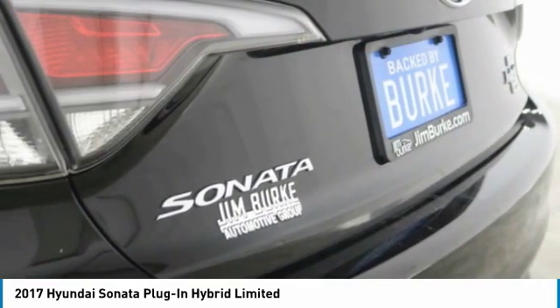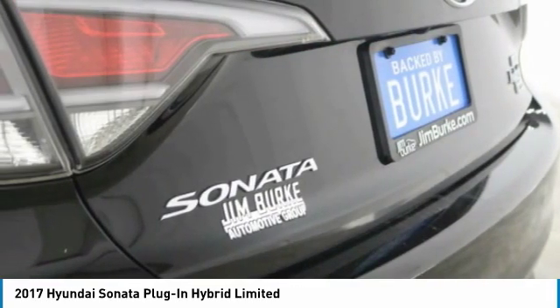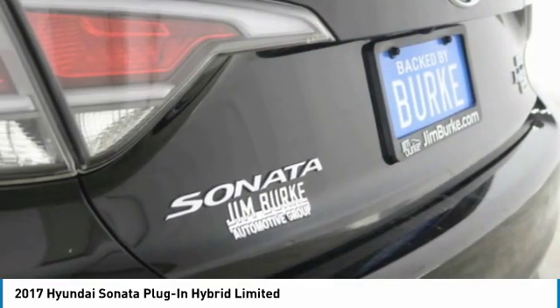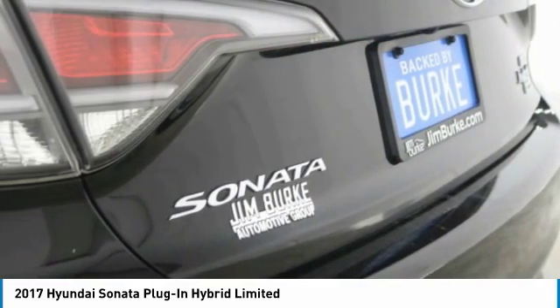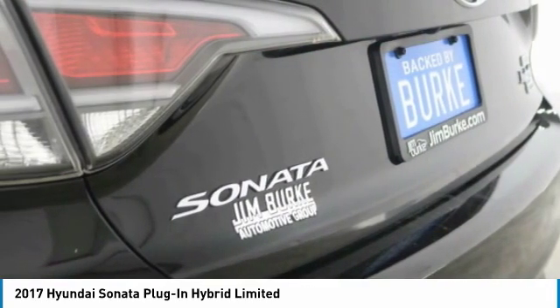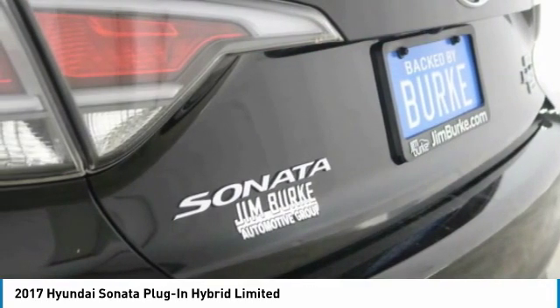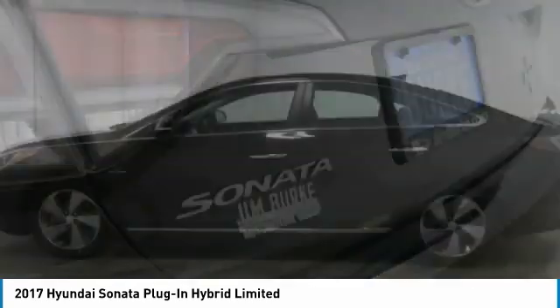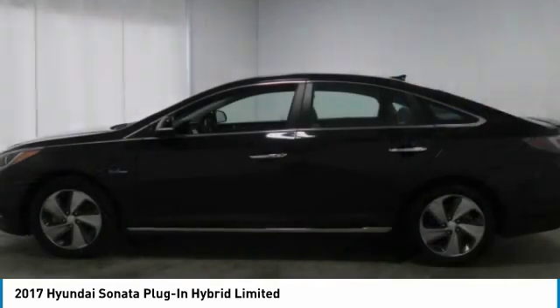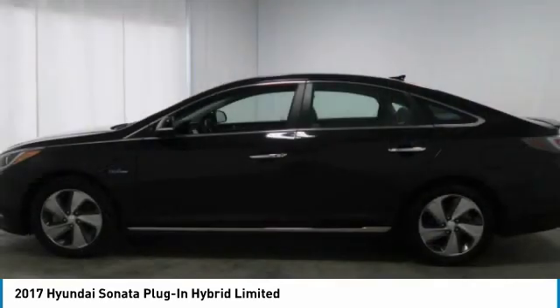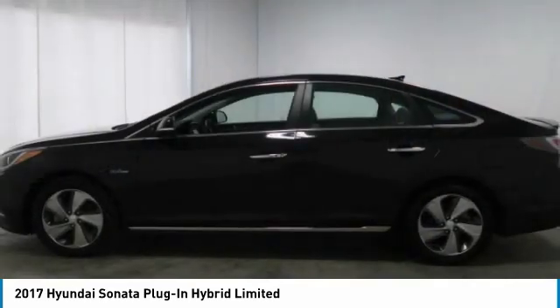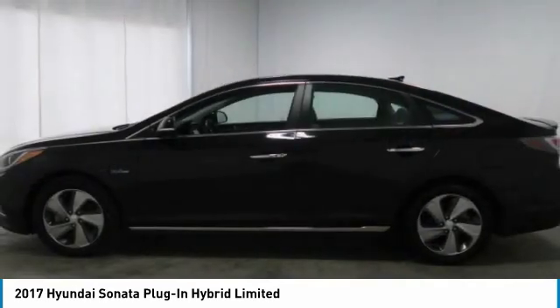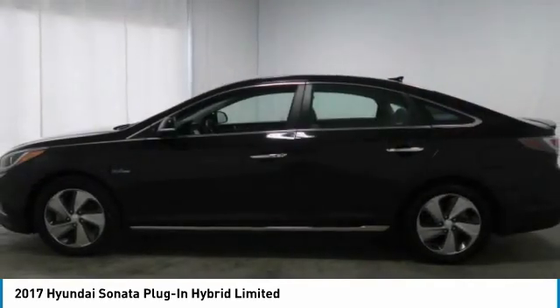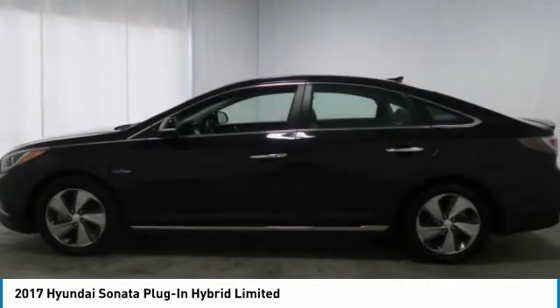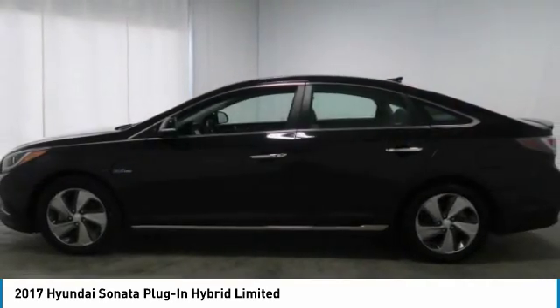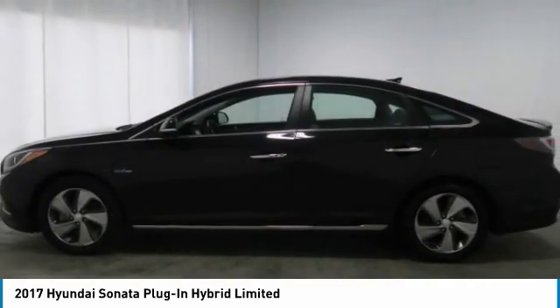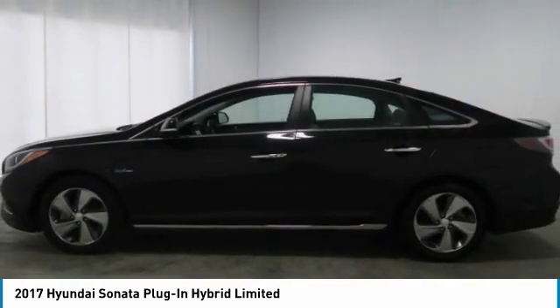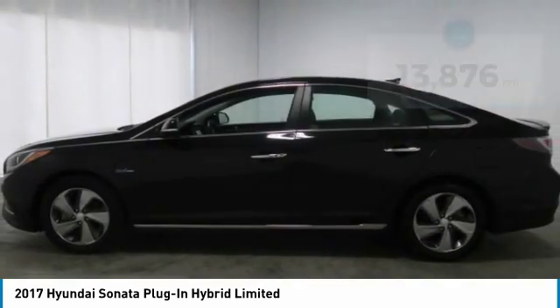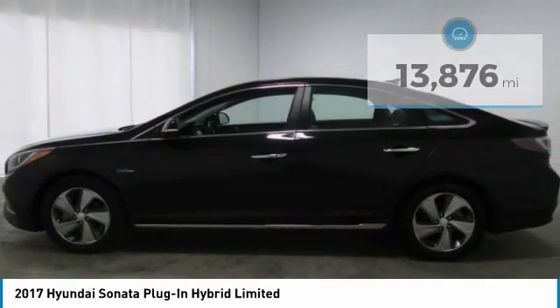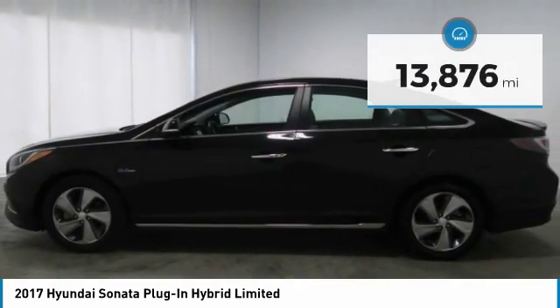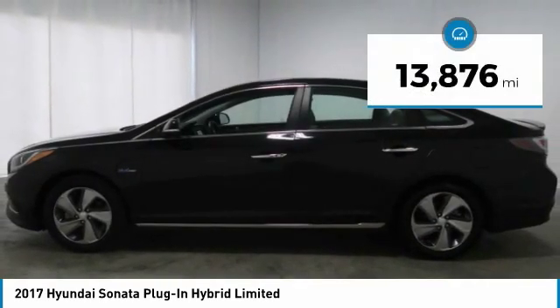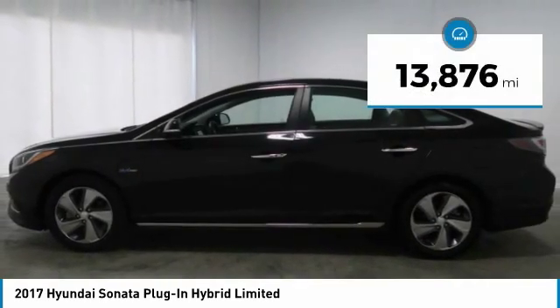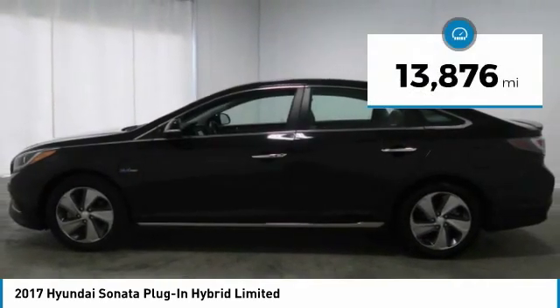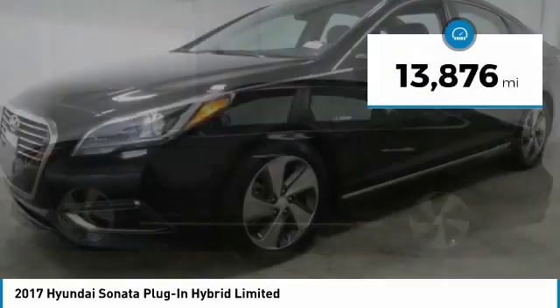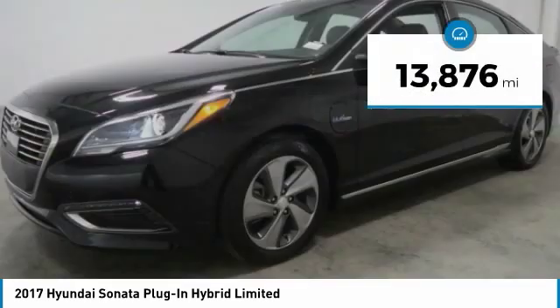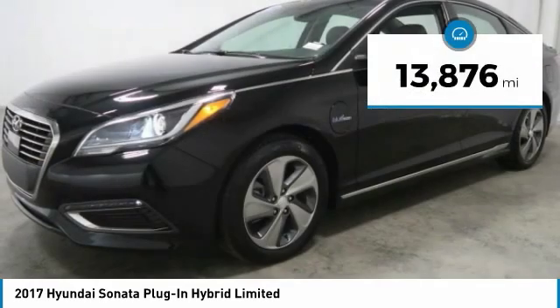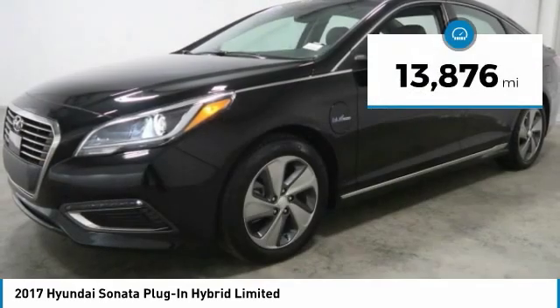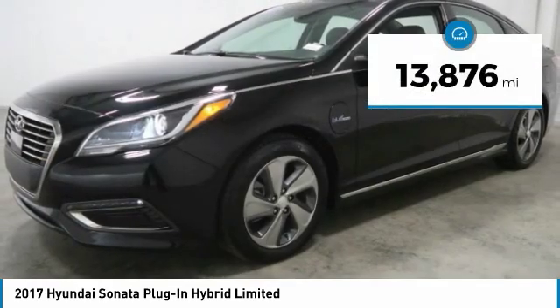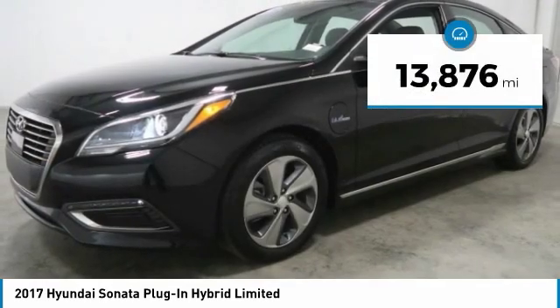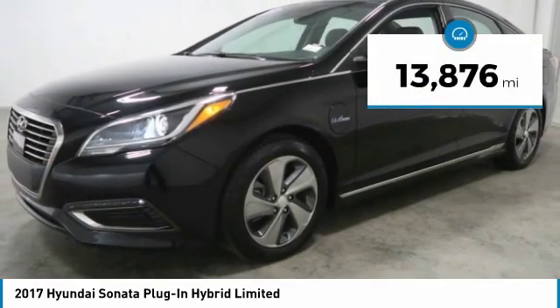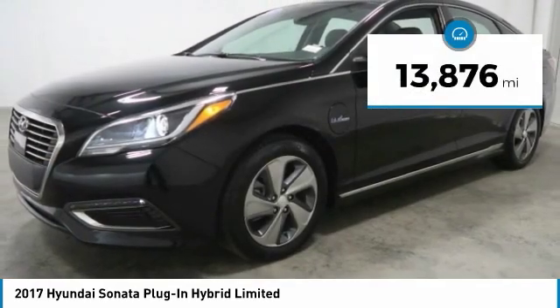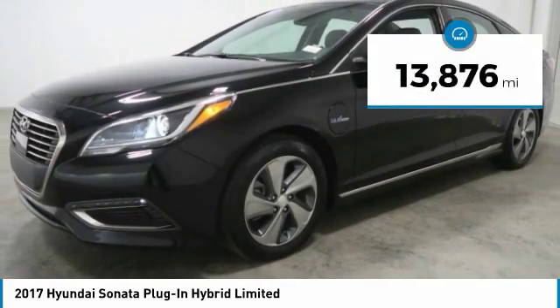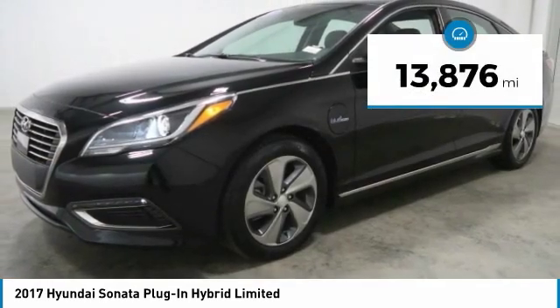More power, less fuel, no guilt. This vehicle has less than 15,000 miles.